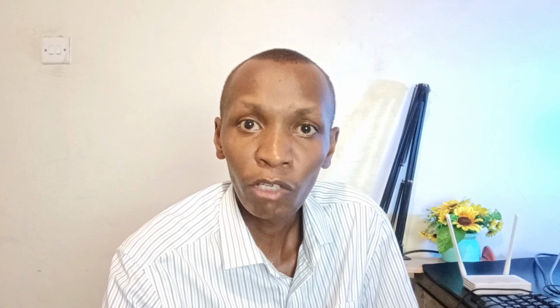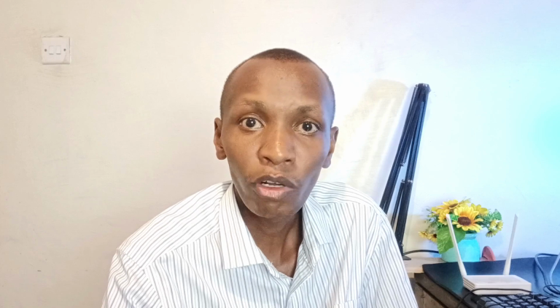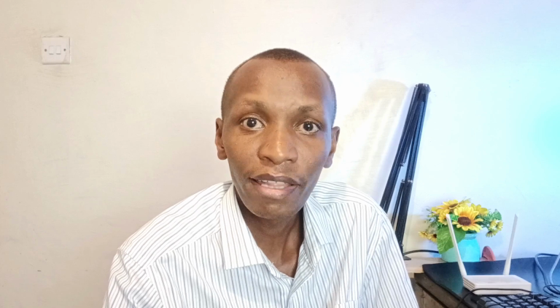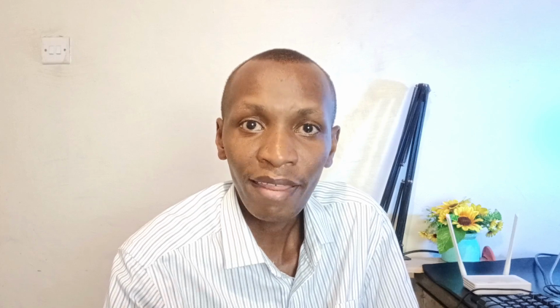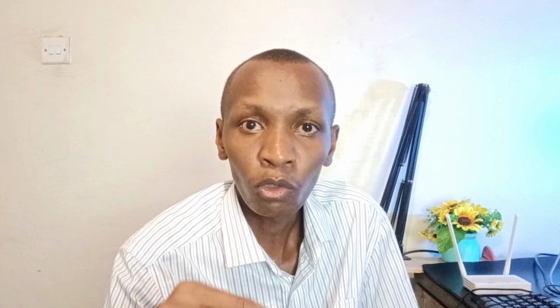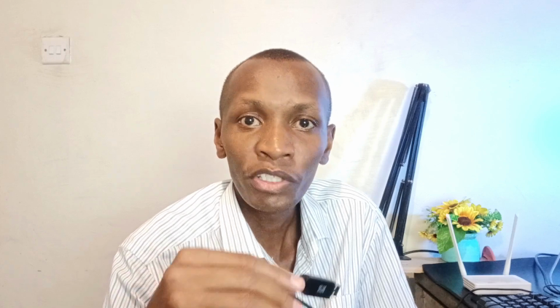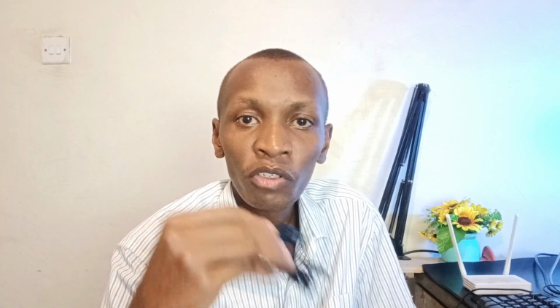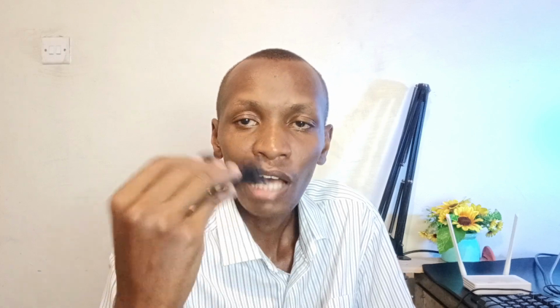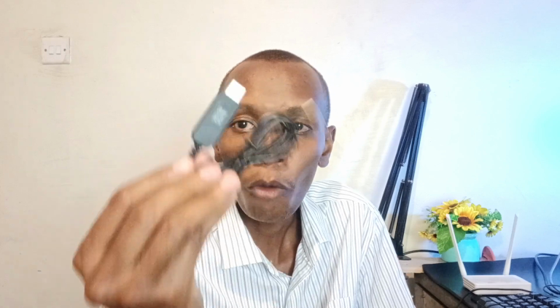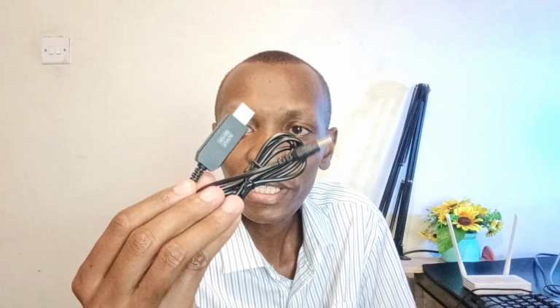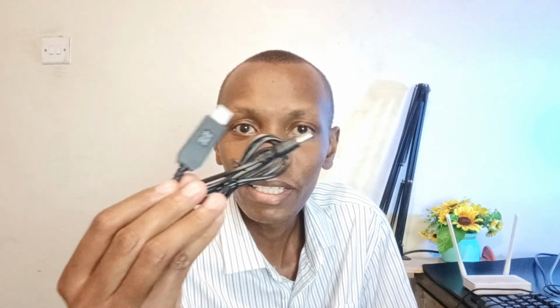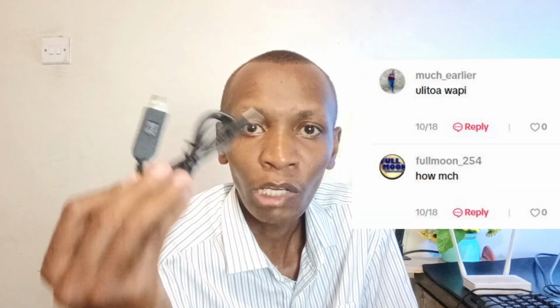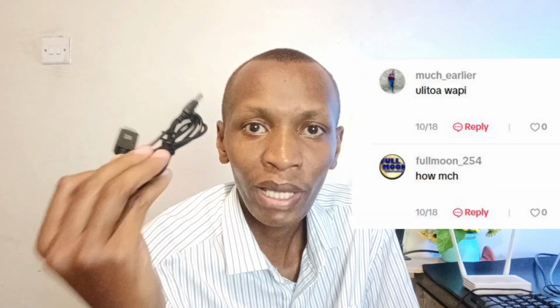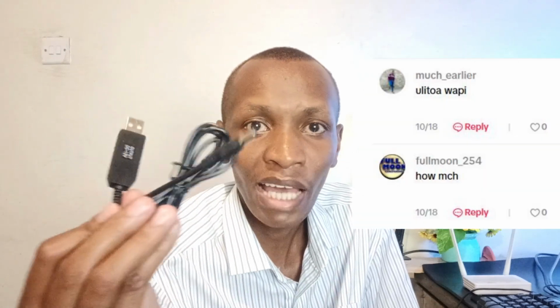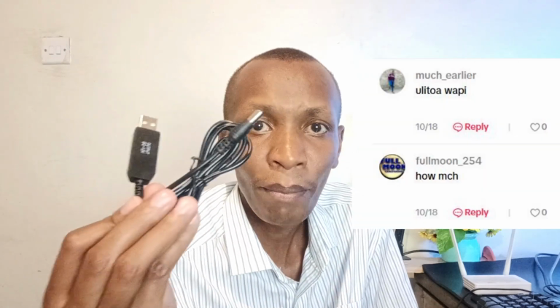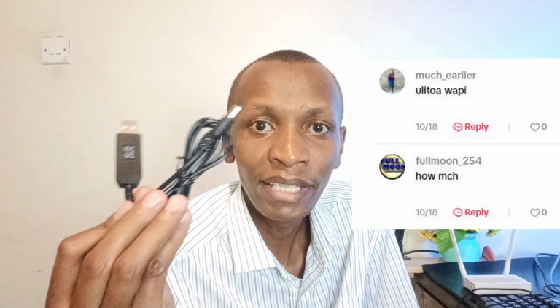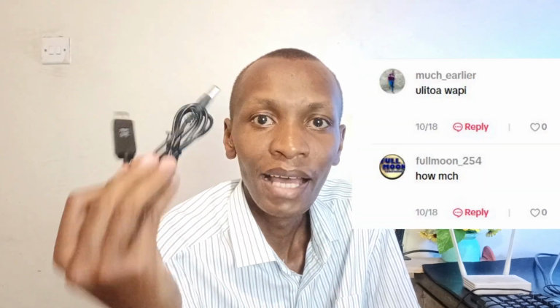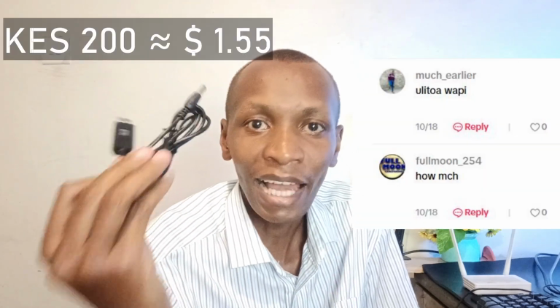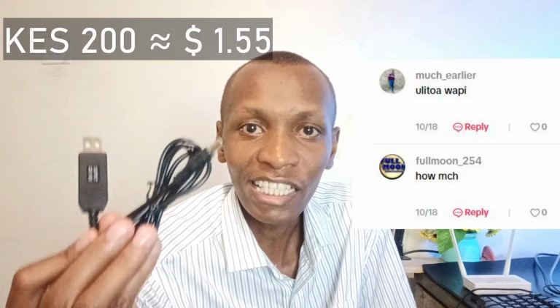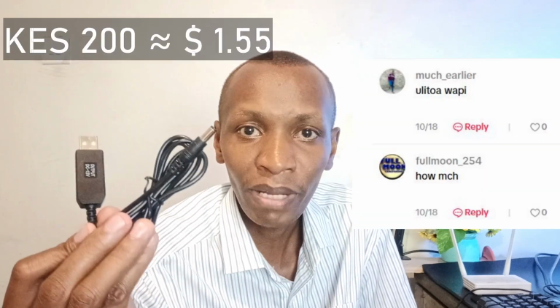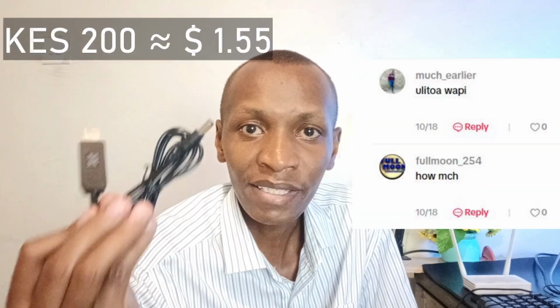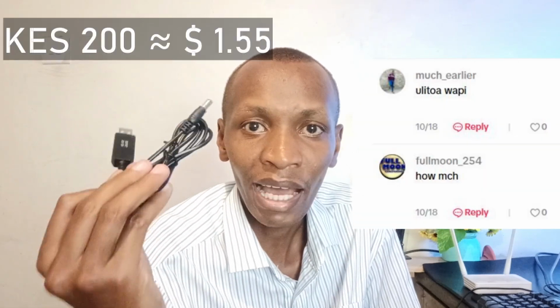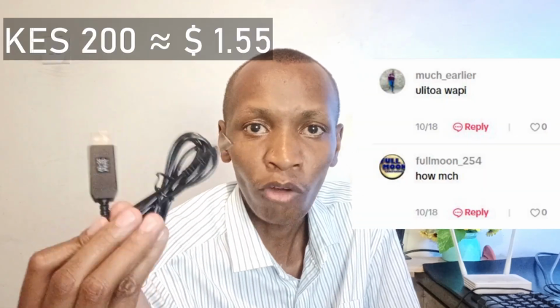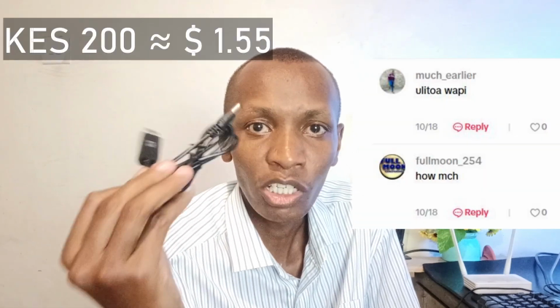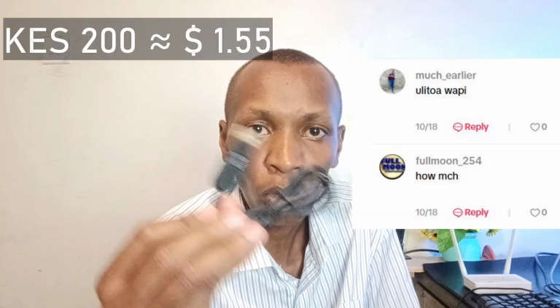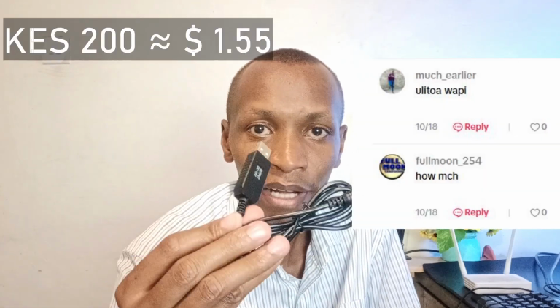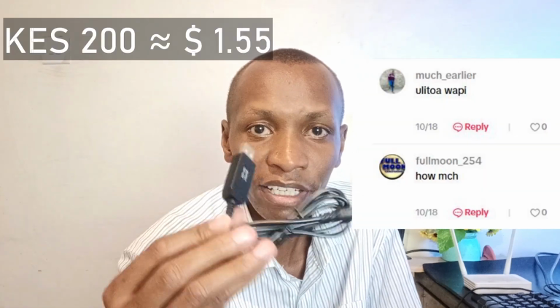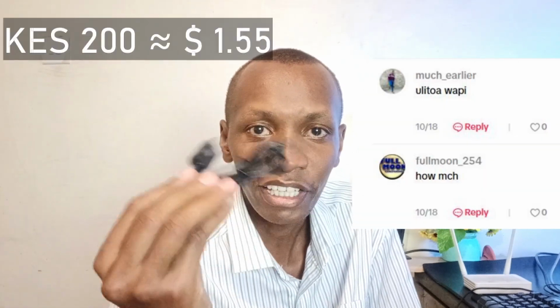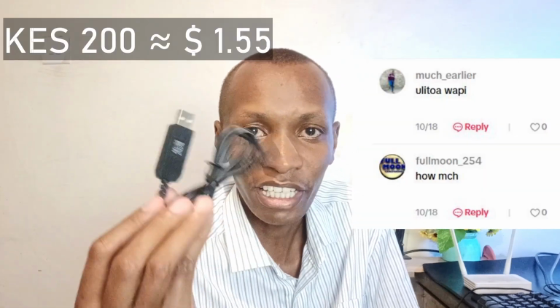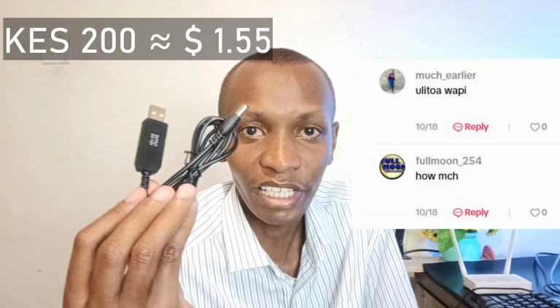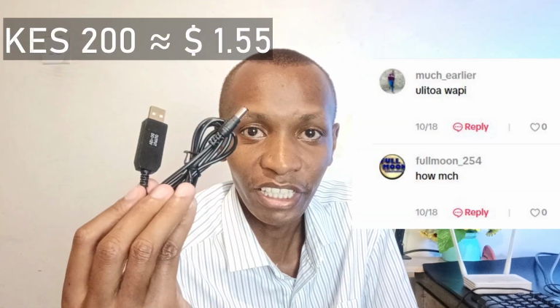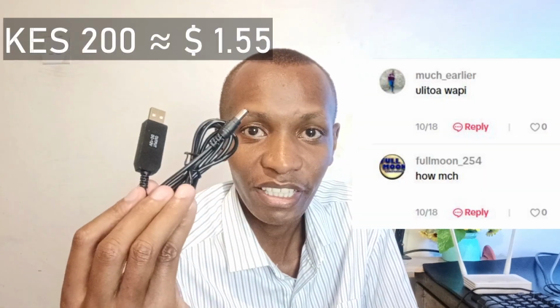Very quickly, the other two questions: how much is it and why did I buy it? On AliExpress, it's around 200 Kenya shillings.